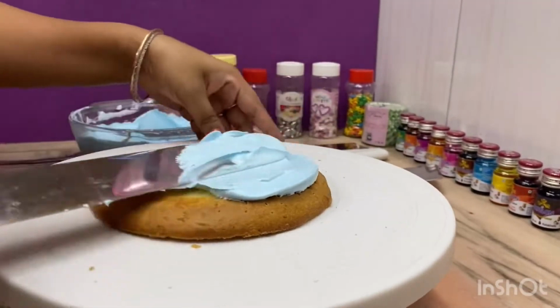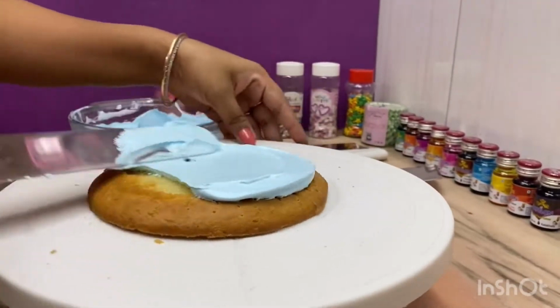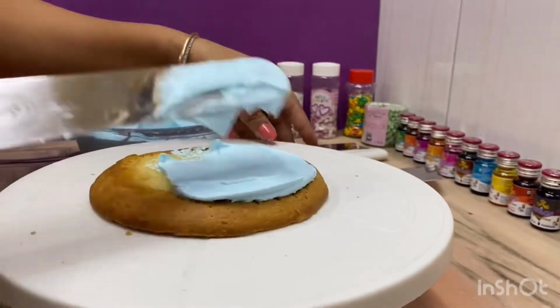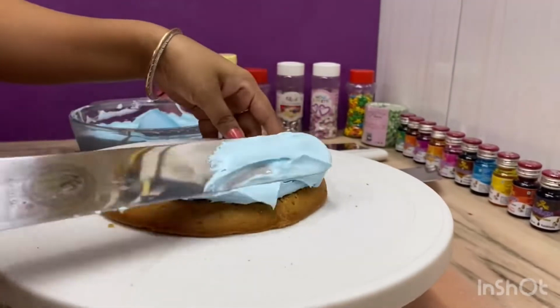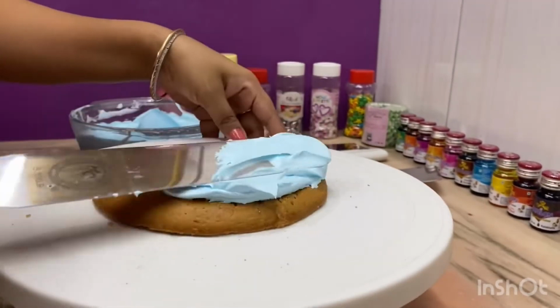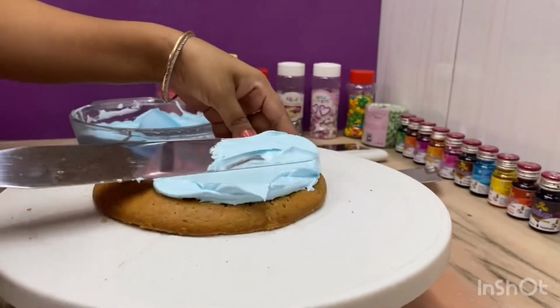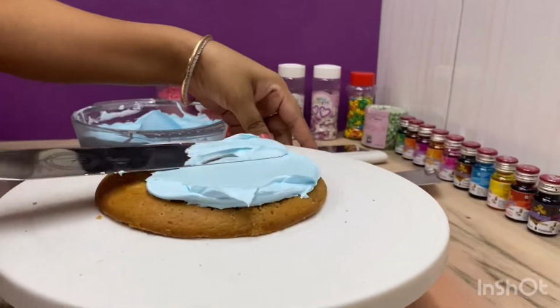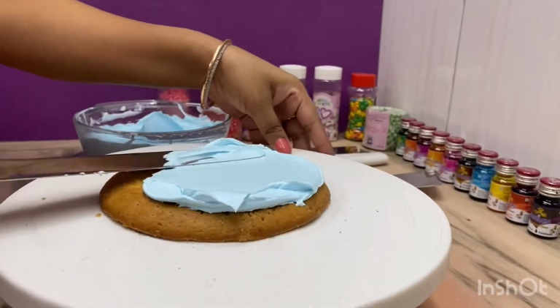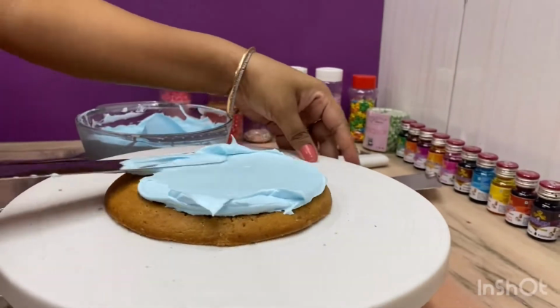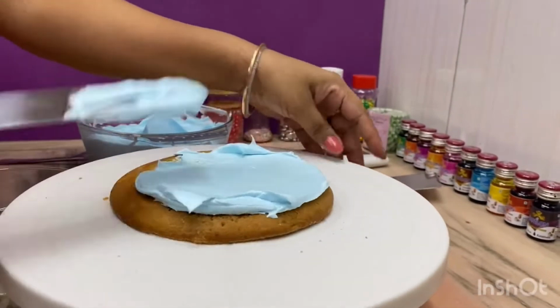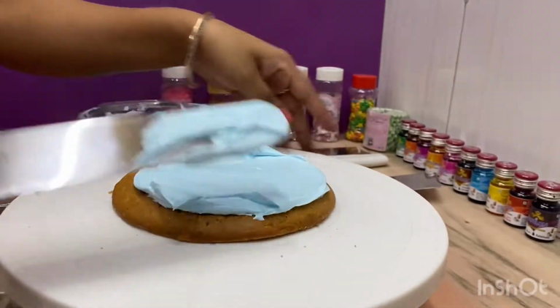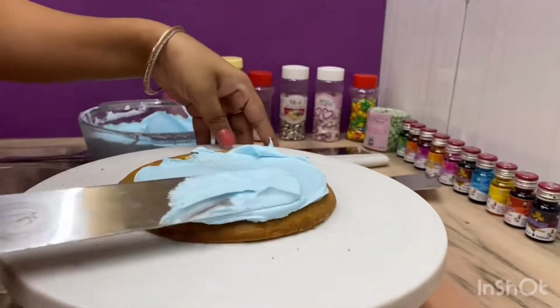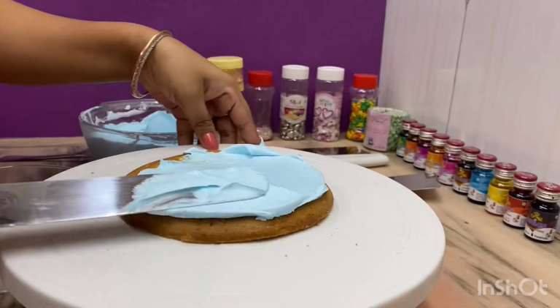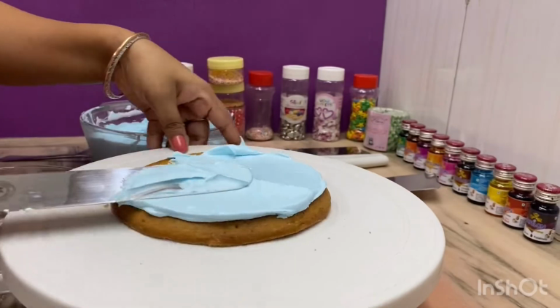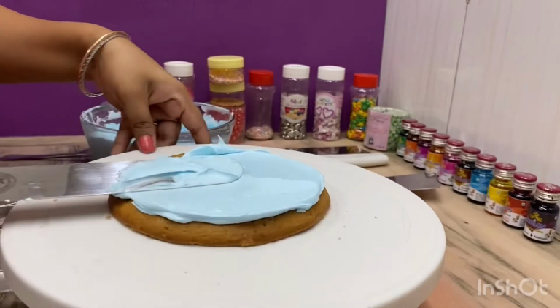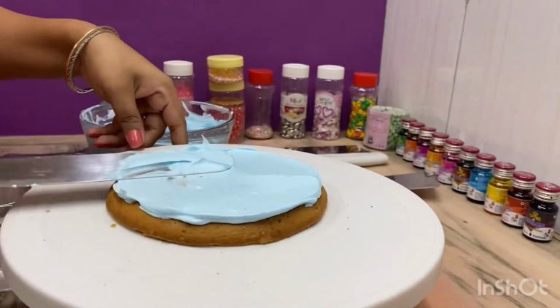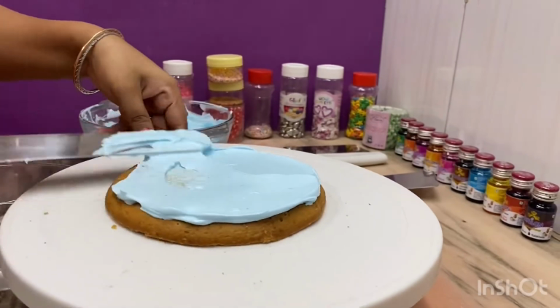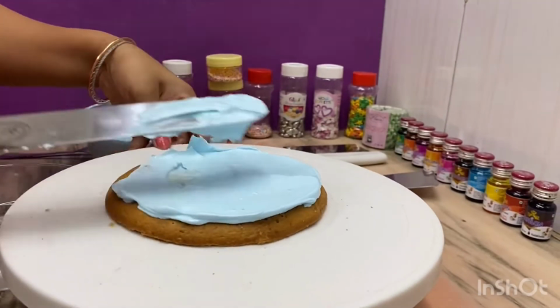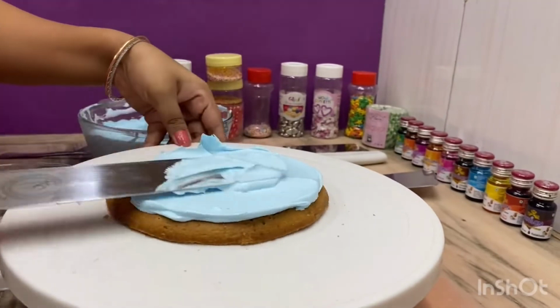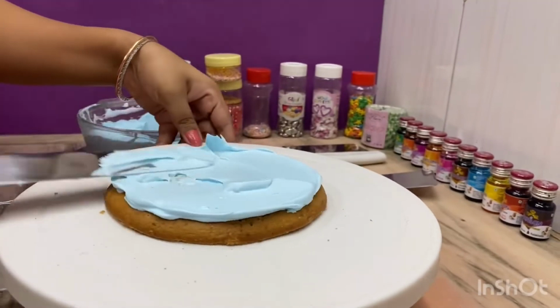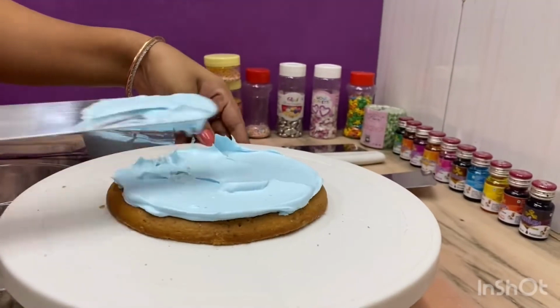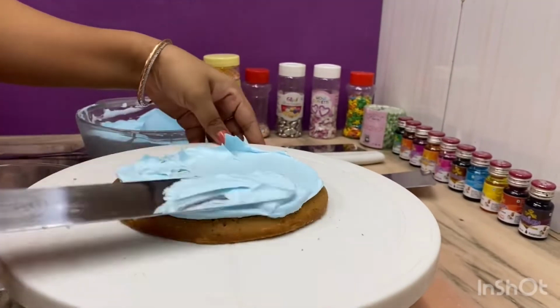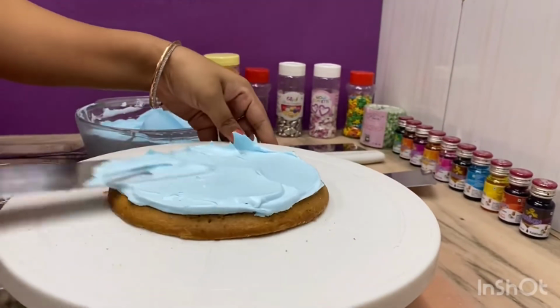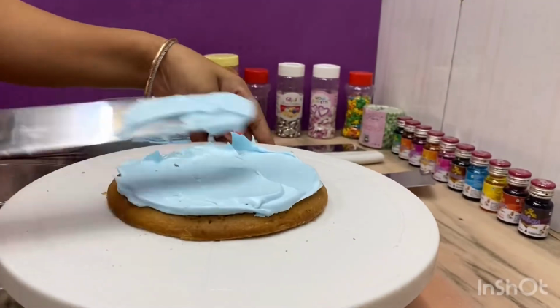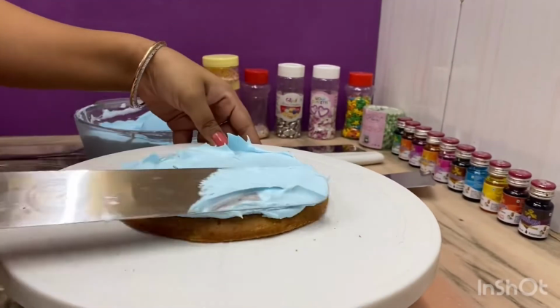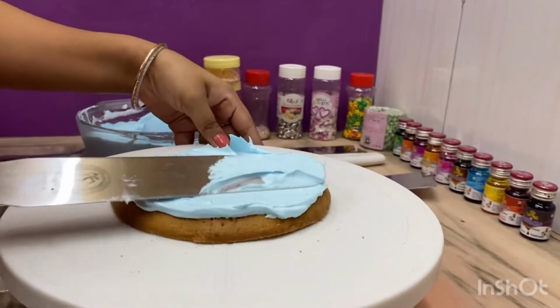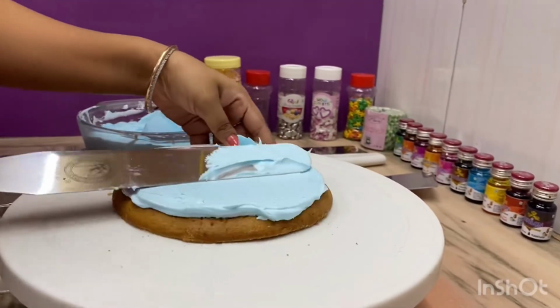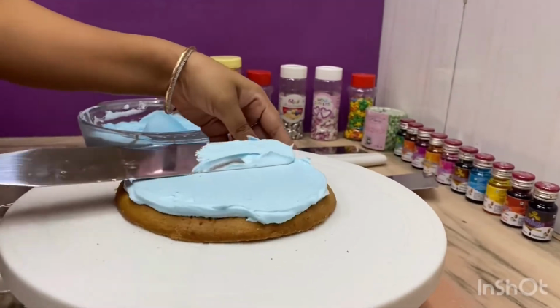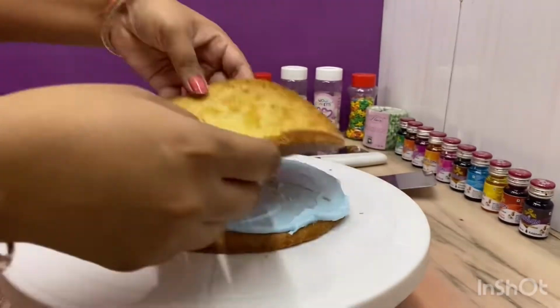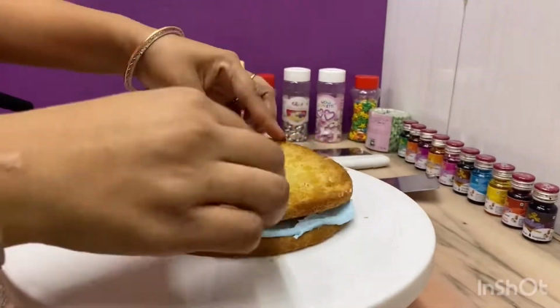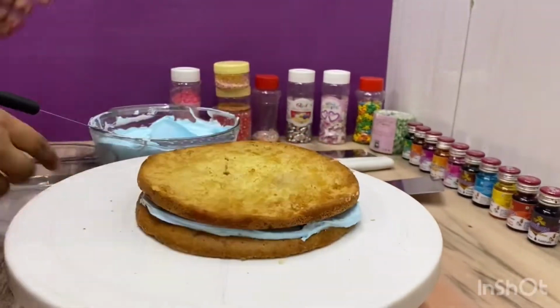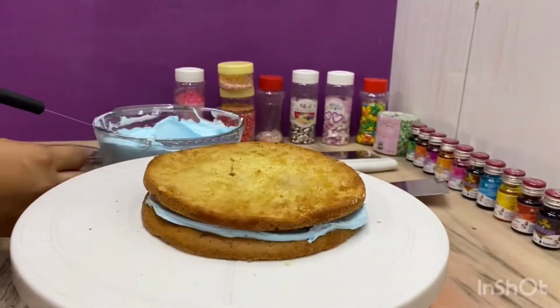After half an hour, I will add icing on the cake. After cutting the cake, I will add cream.